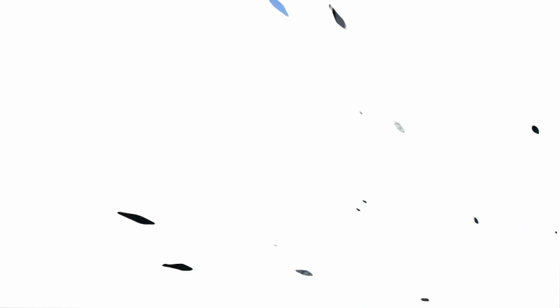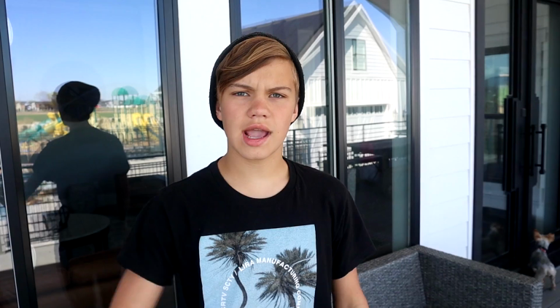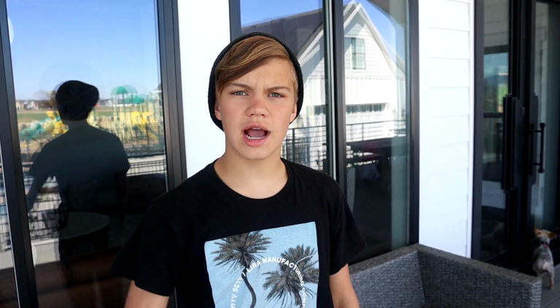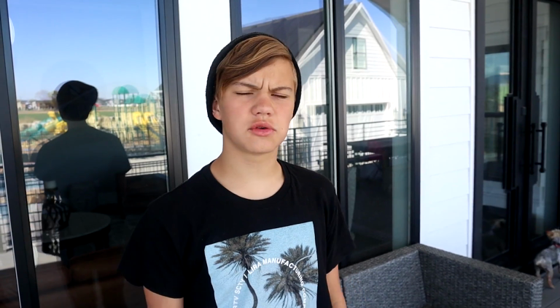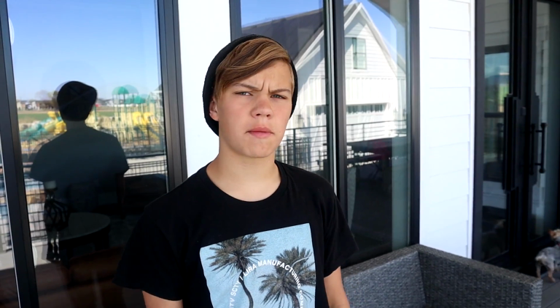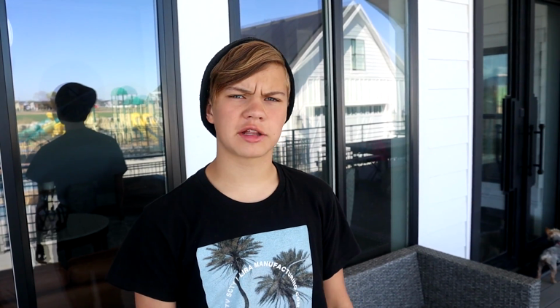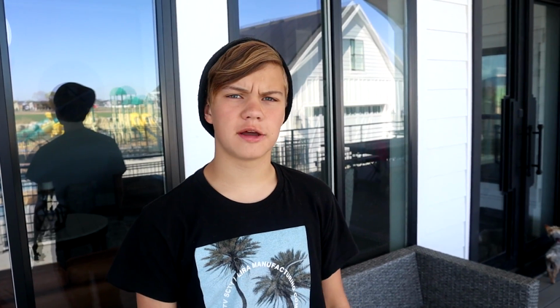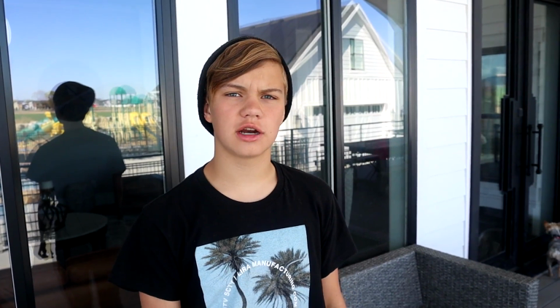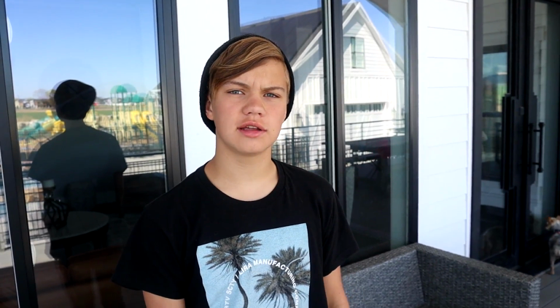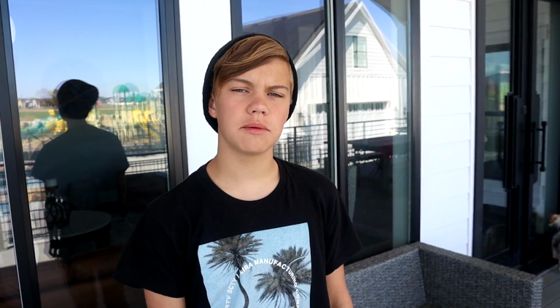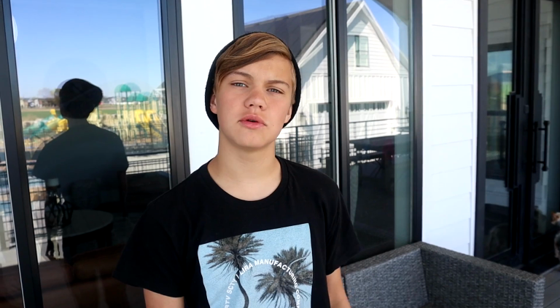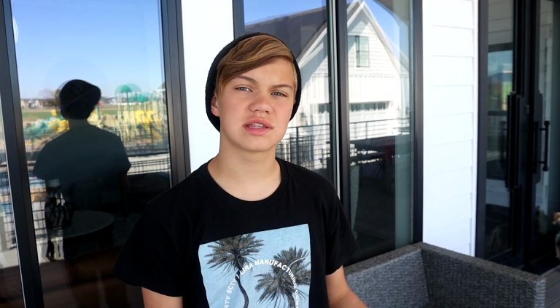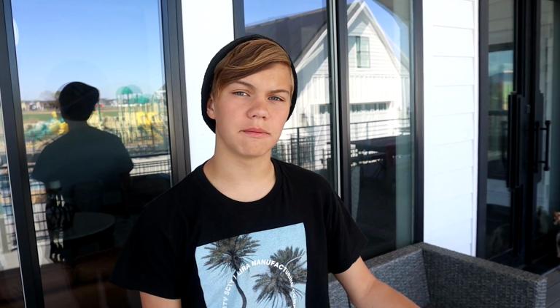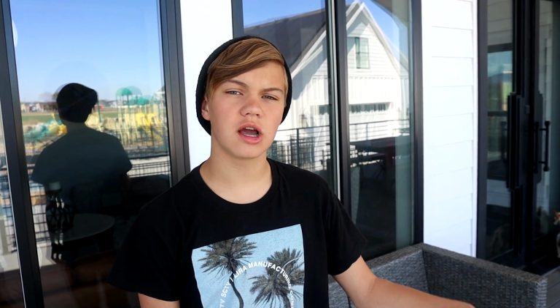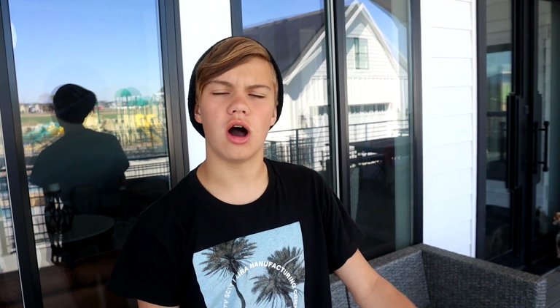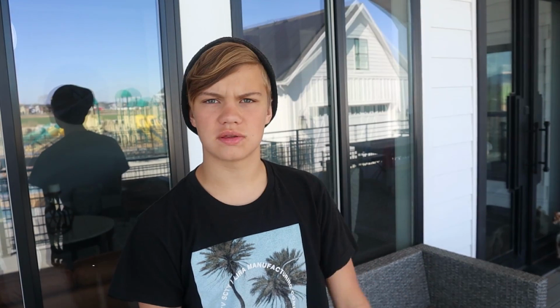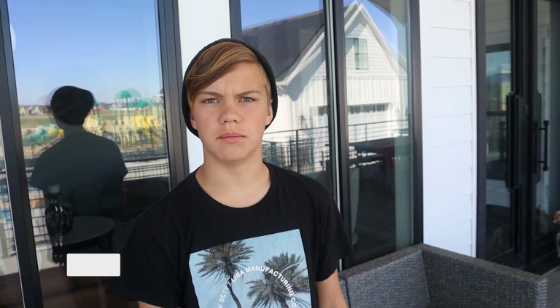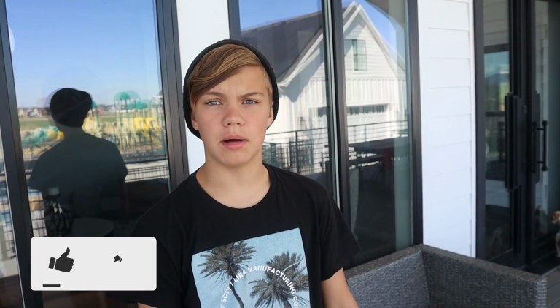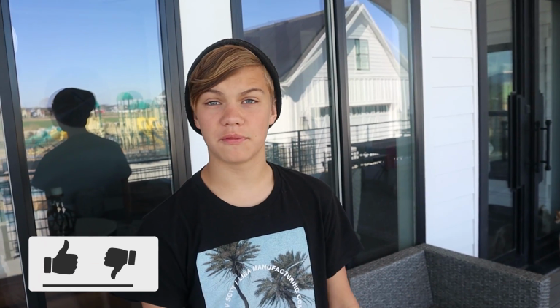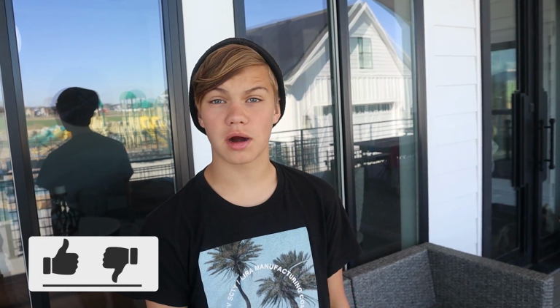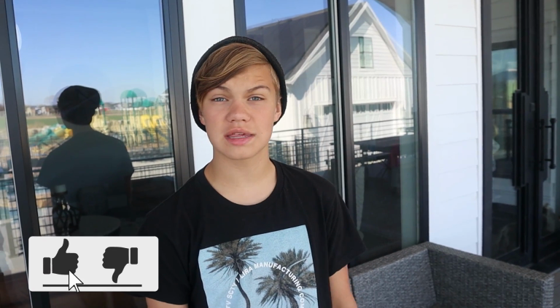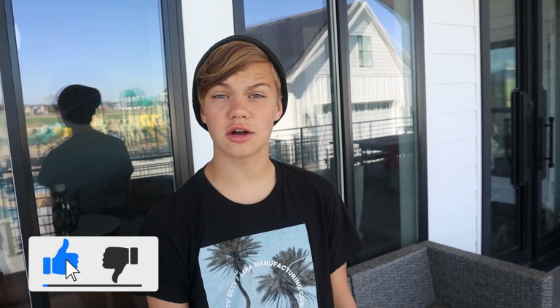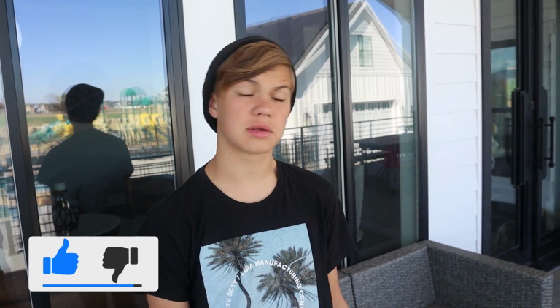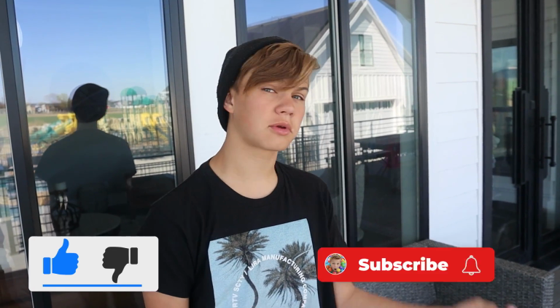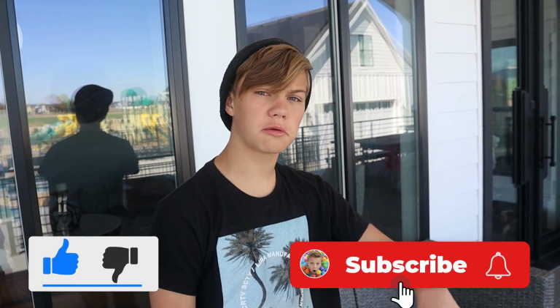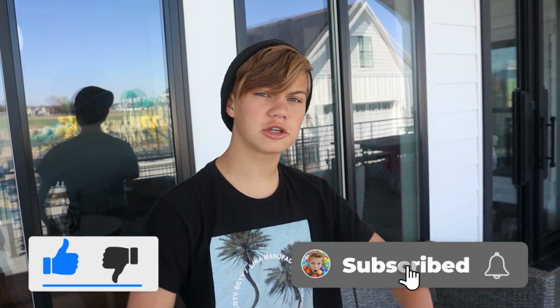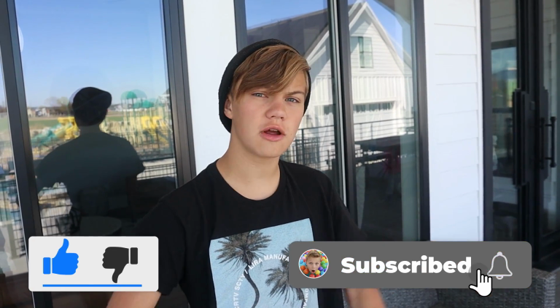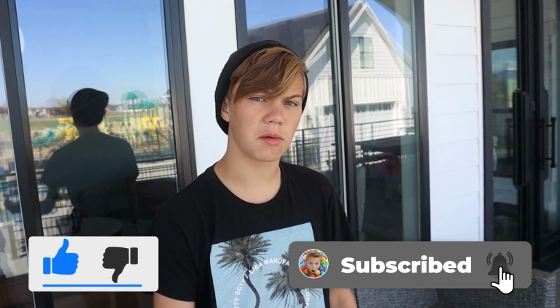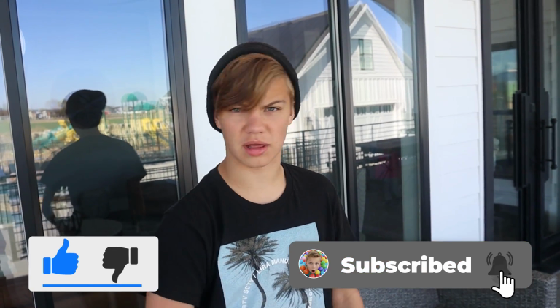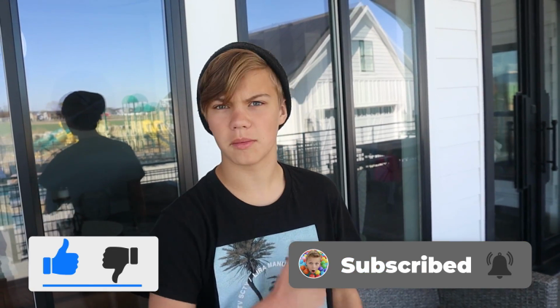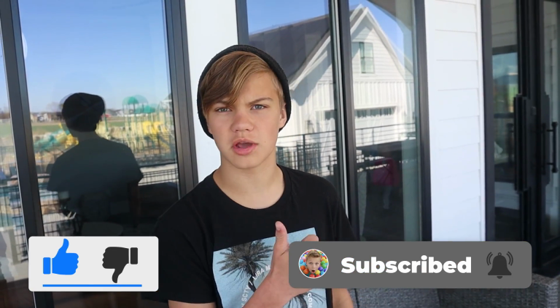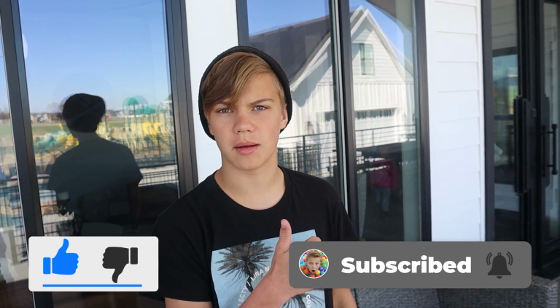Hey guys, welcome back to my channel. Today we're doing something awesome, but before I get started, subscribe to my channel and give me a big thumbs up.